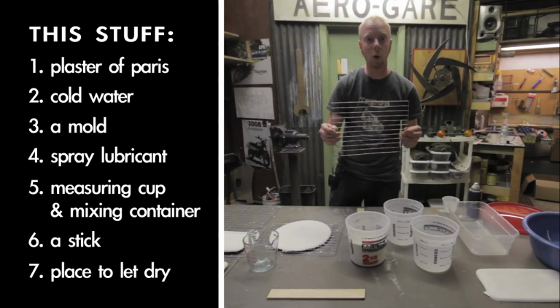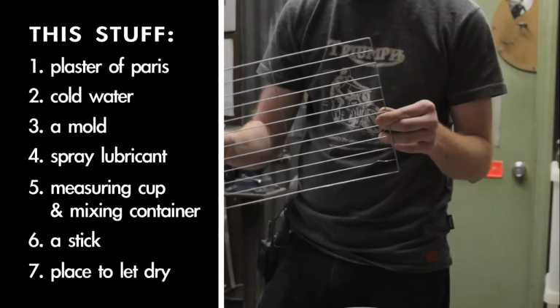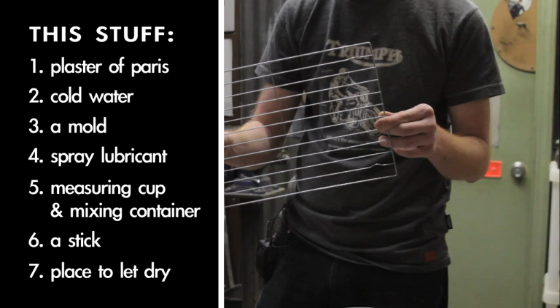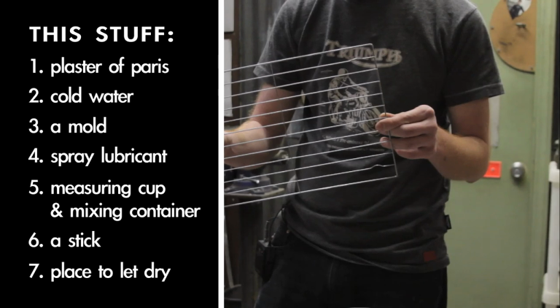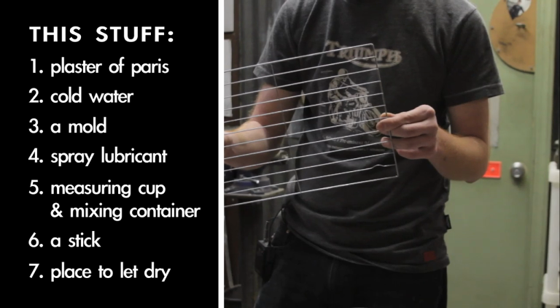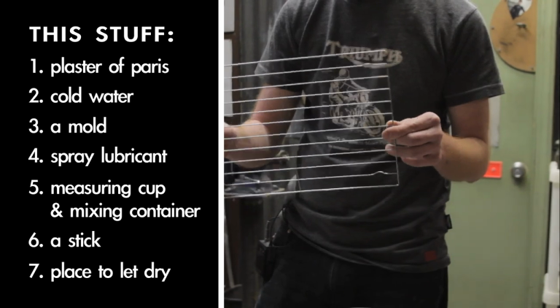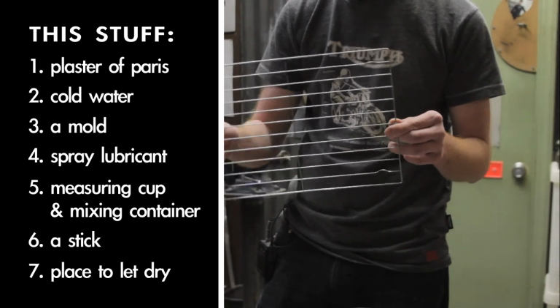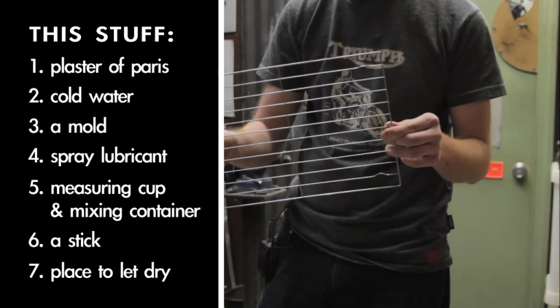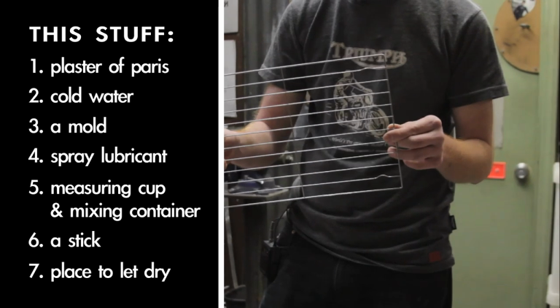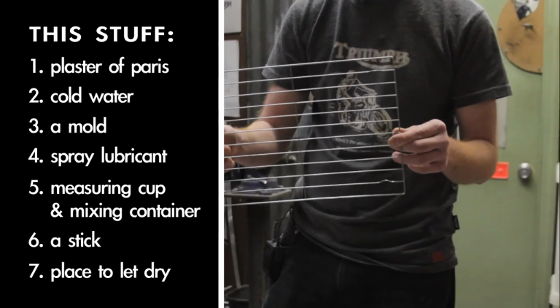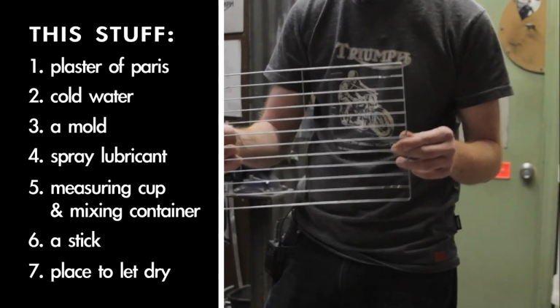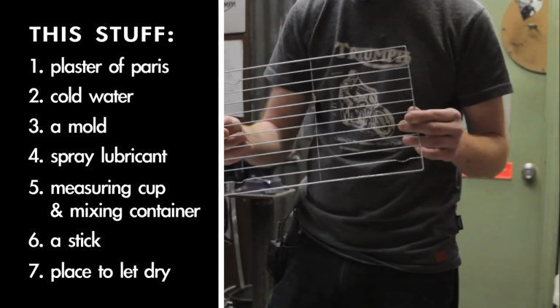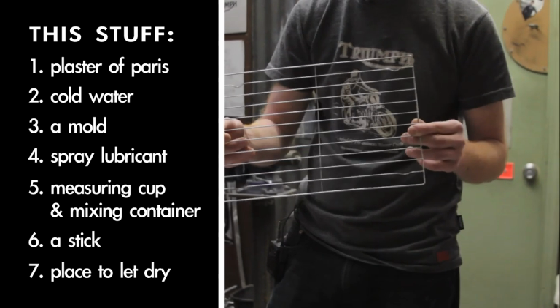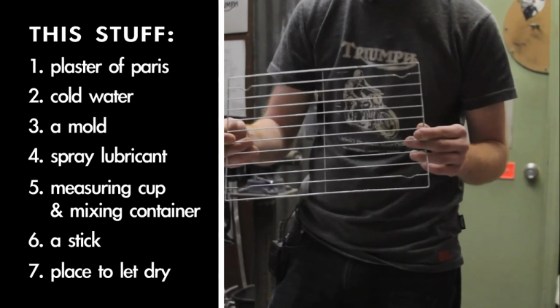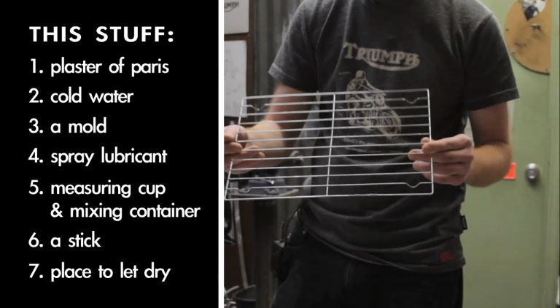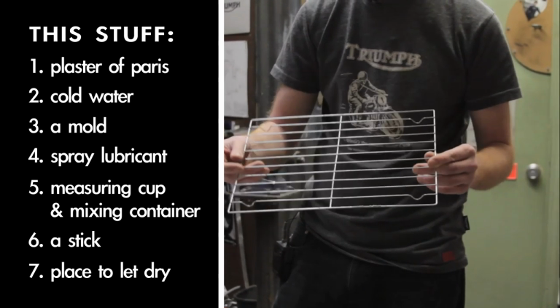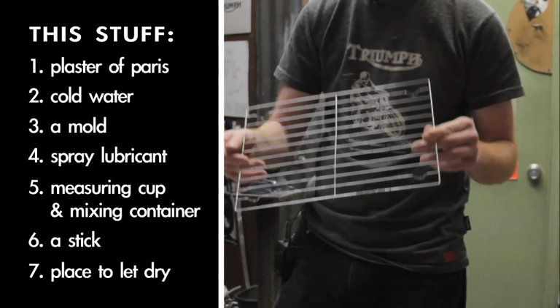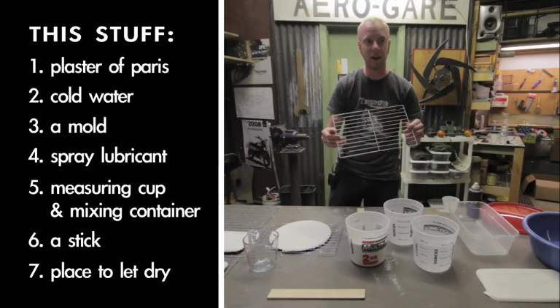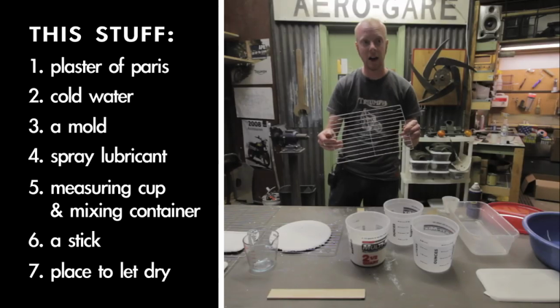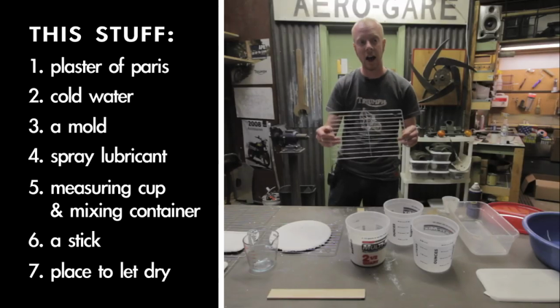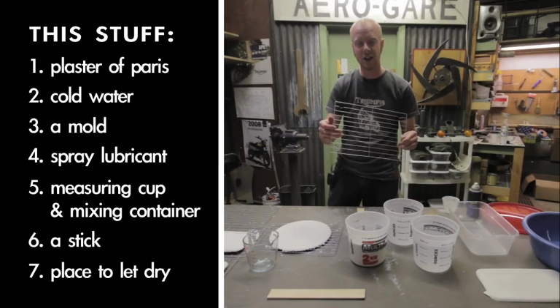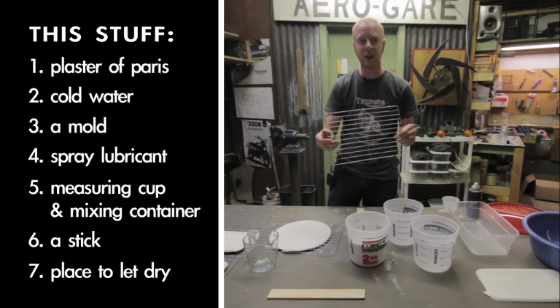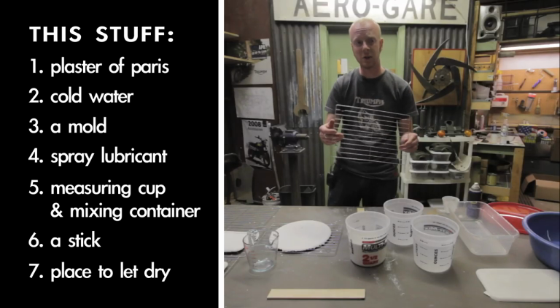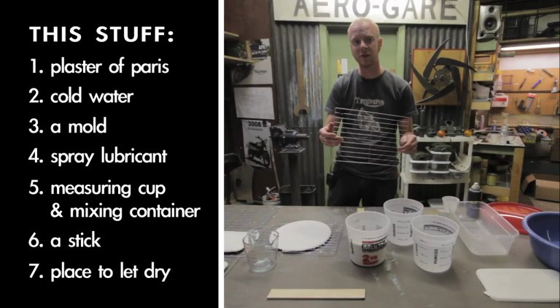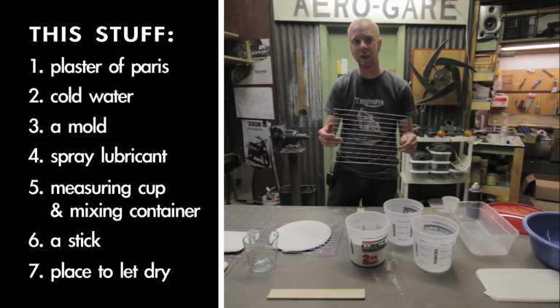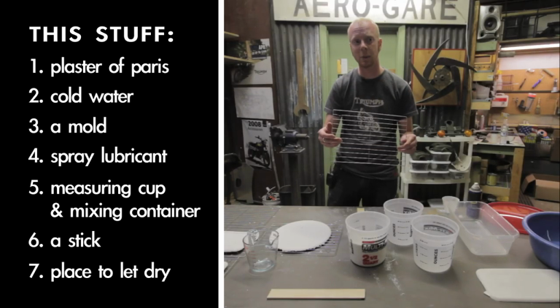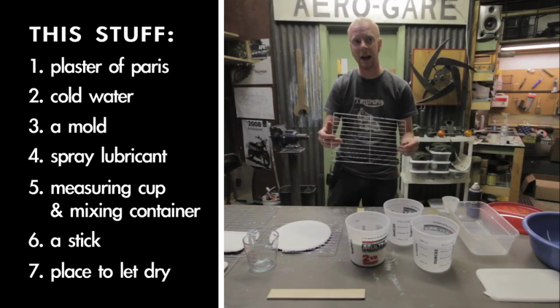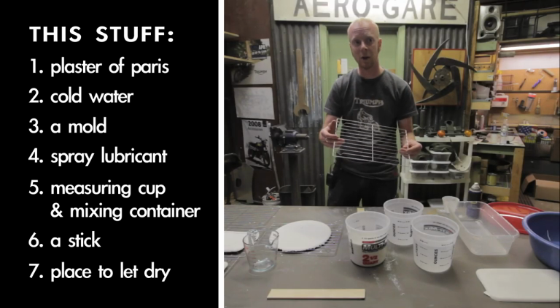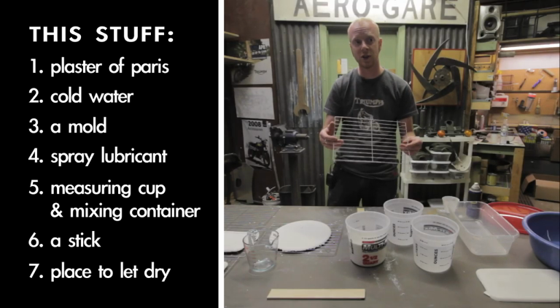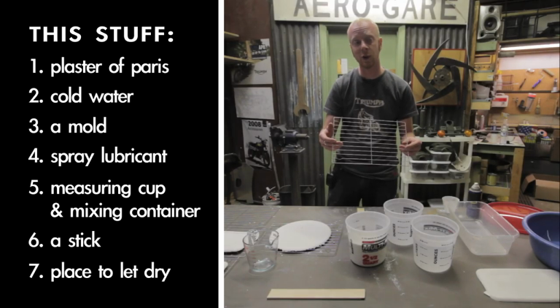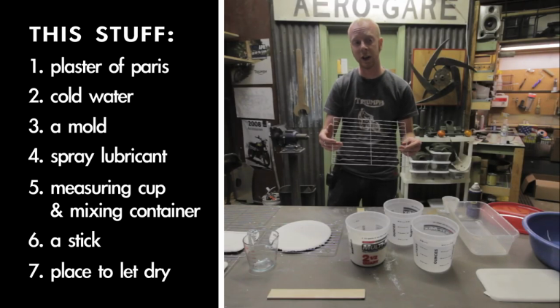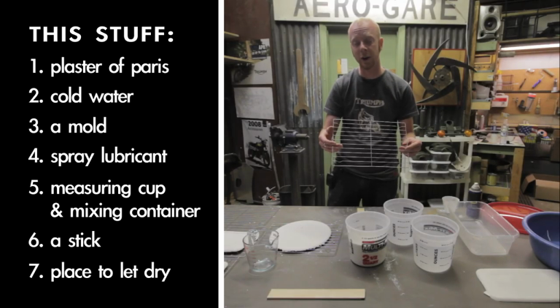Over here we've got some drying racks. Once the plaster sets up, we're going to take our plates out of here and just let them sit for a couple hours to fully cure.